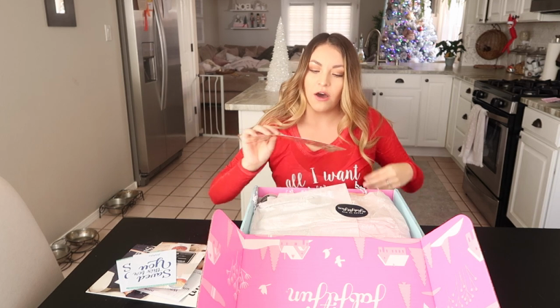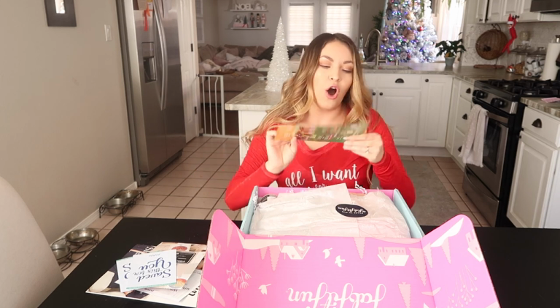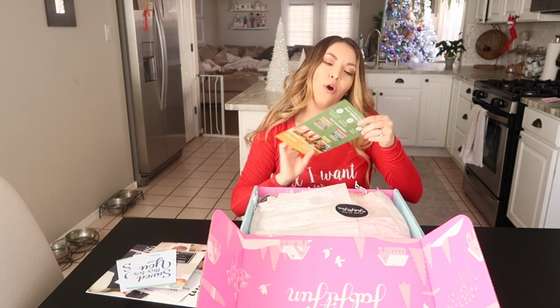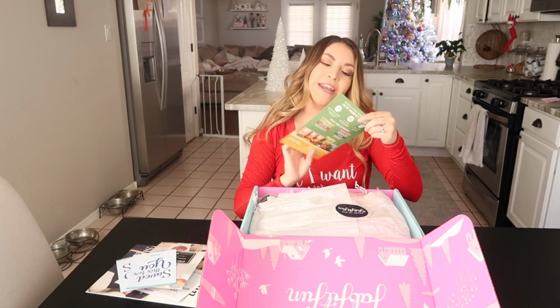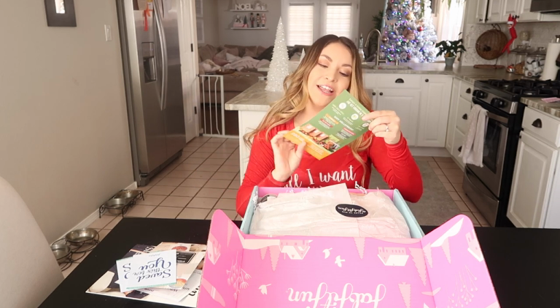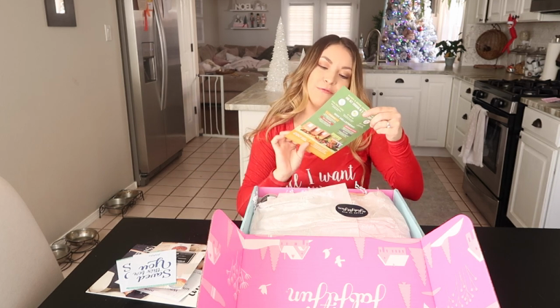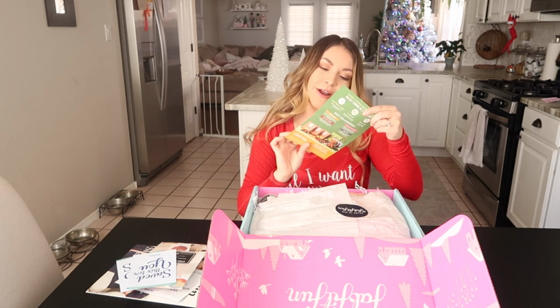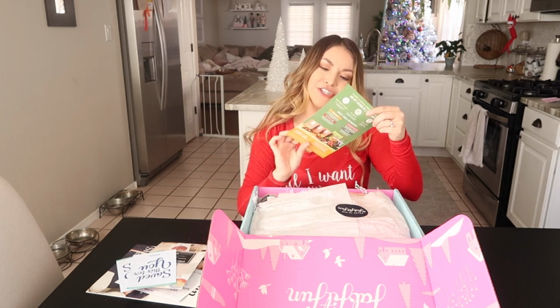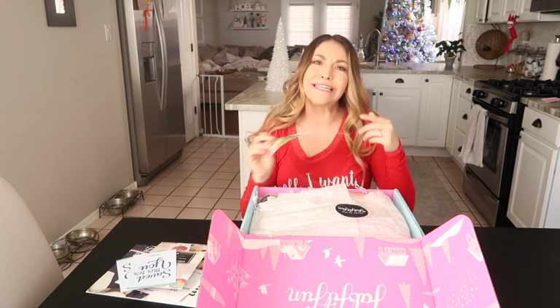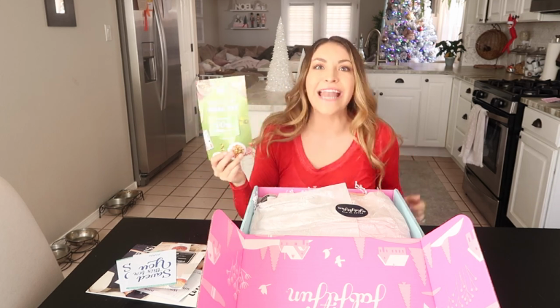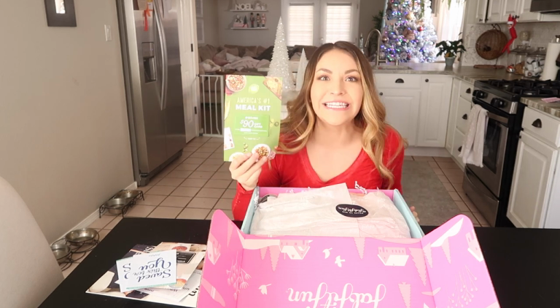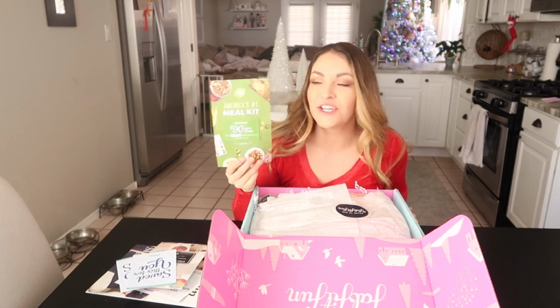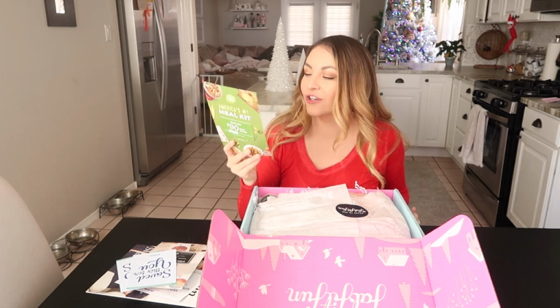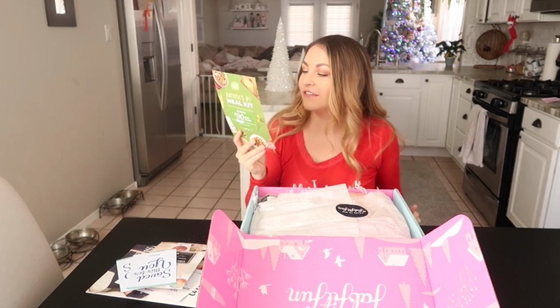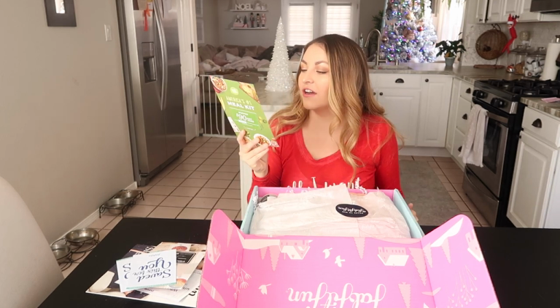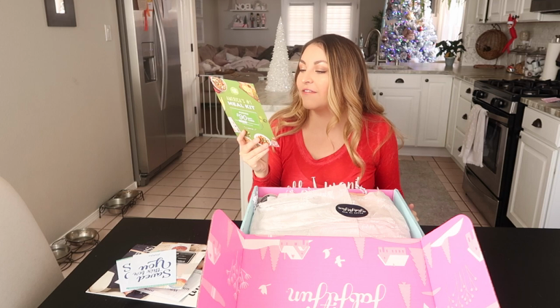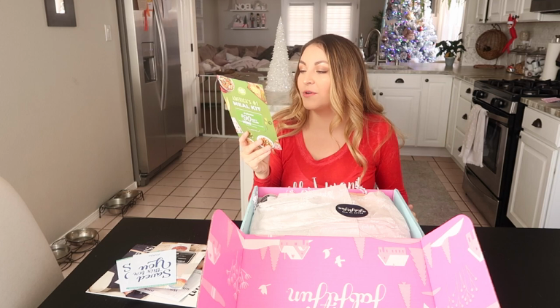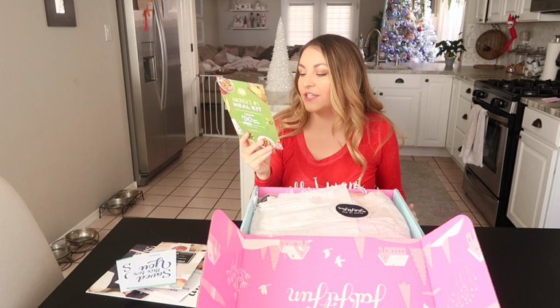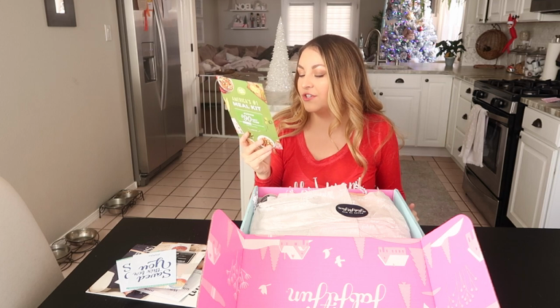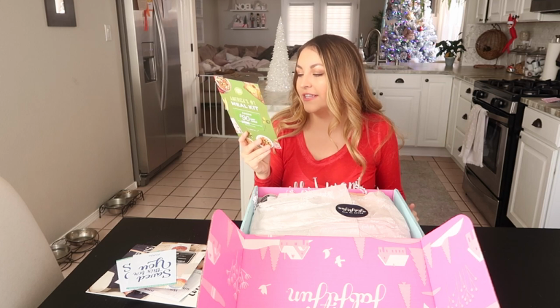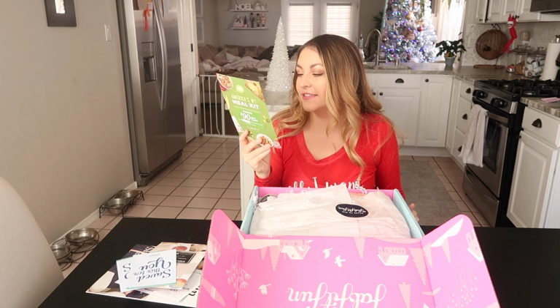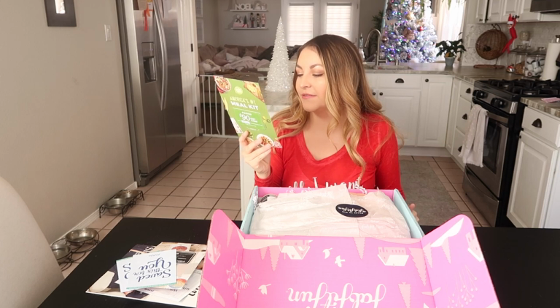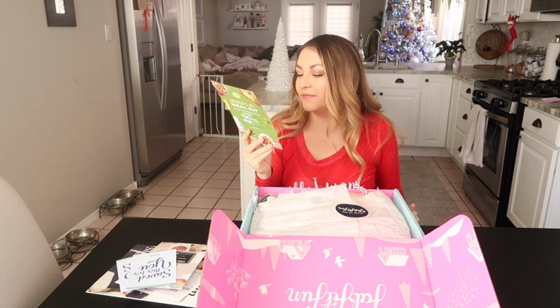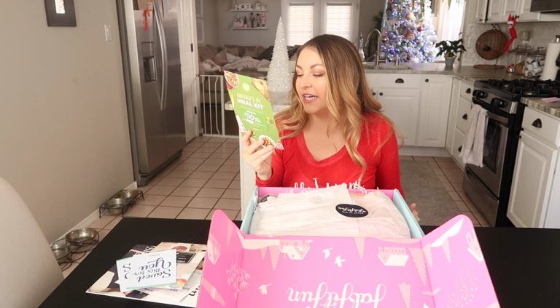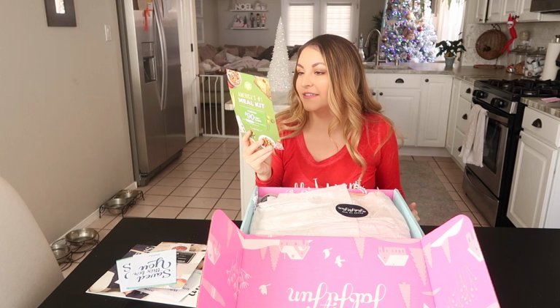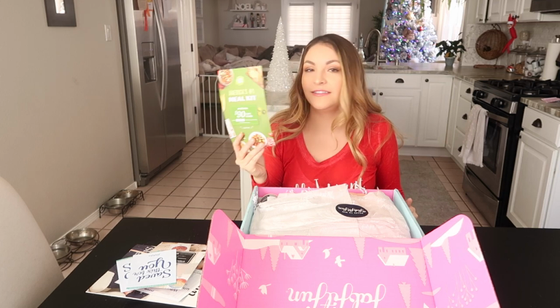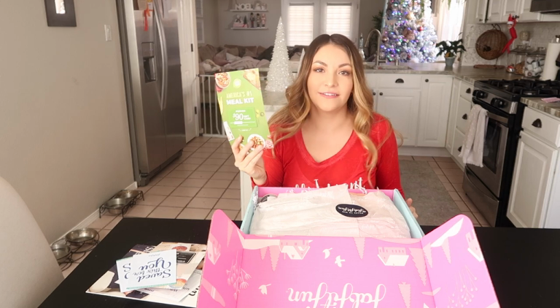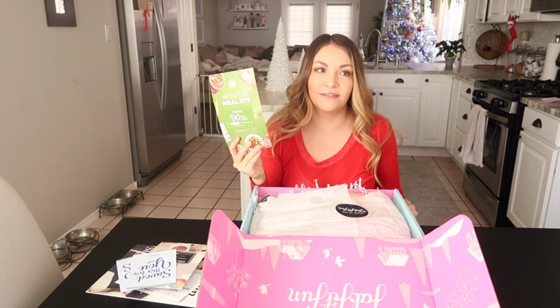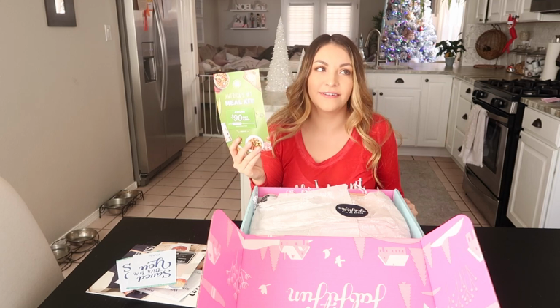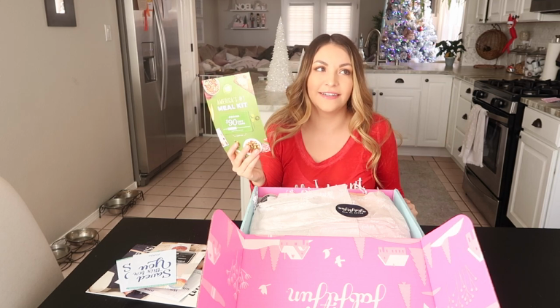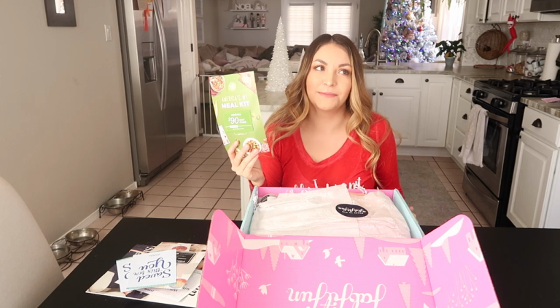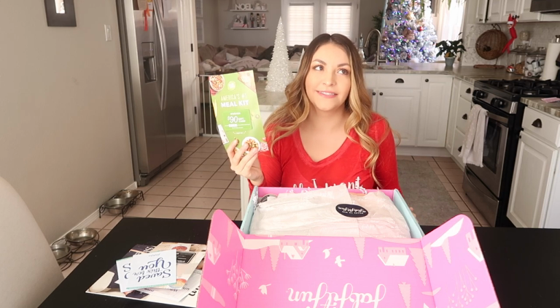Oh, a $30 gift card — seriously! And HelloFresh, a $90 gift card! I've always wanted to try HelloFresh because y'all know I'm not the best cook.